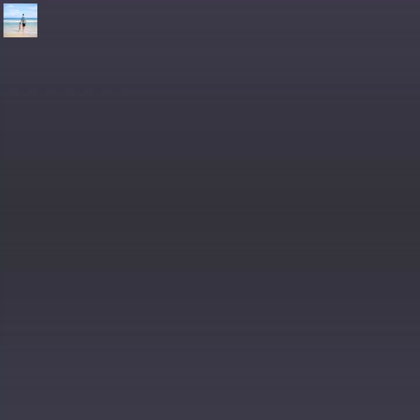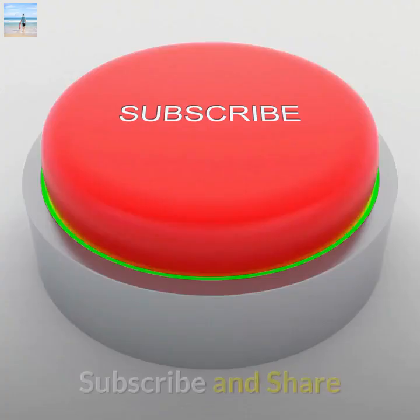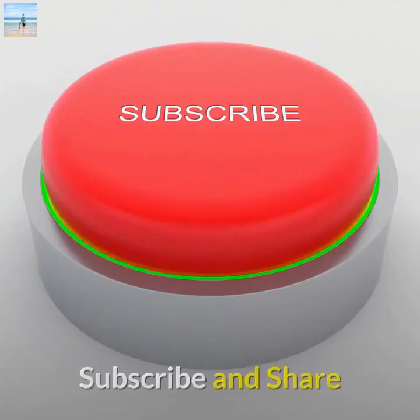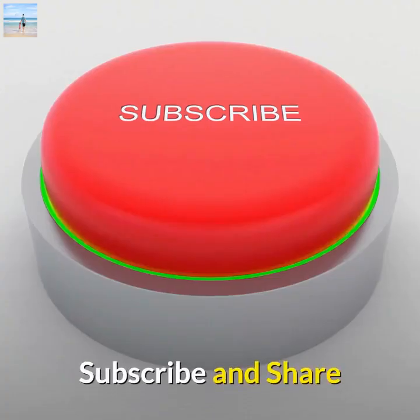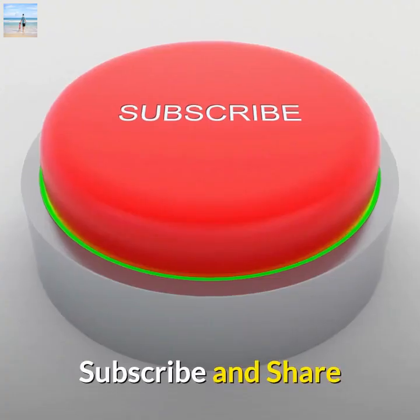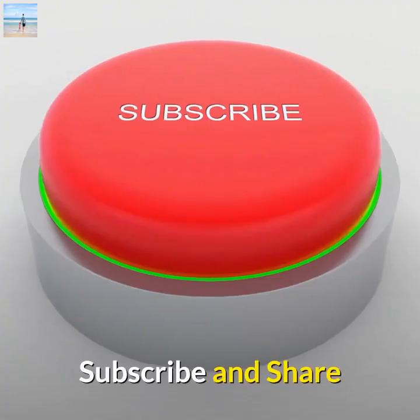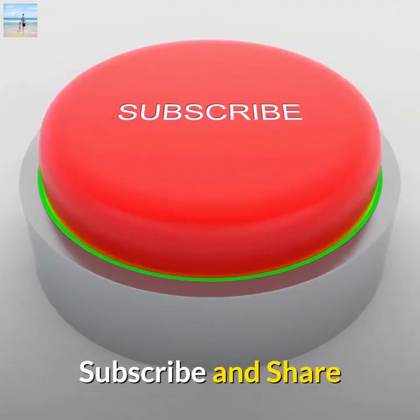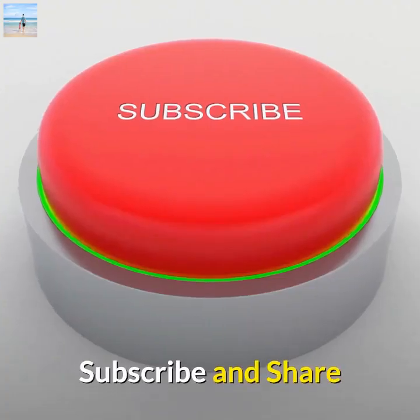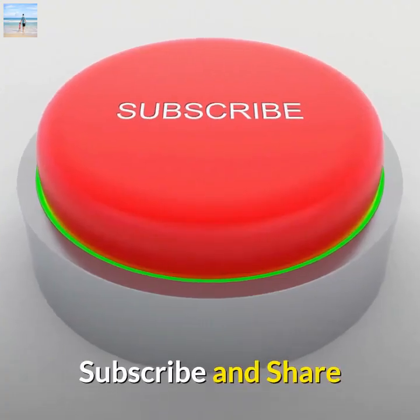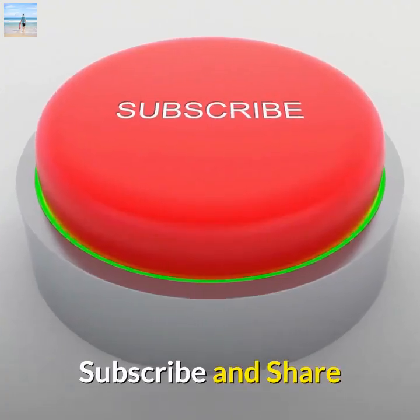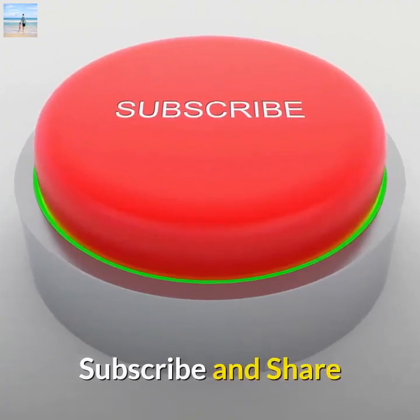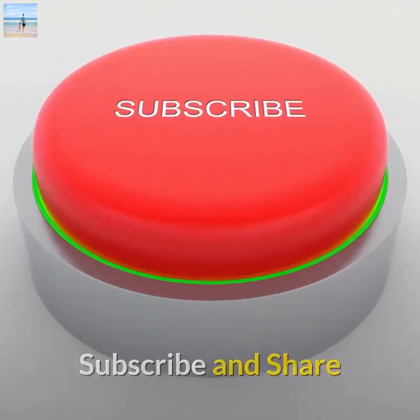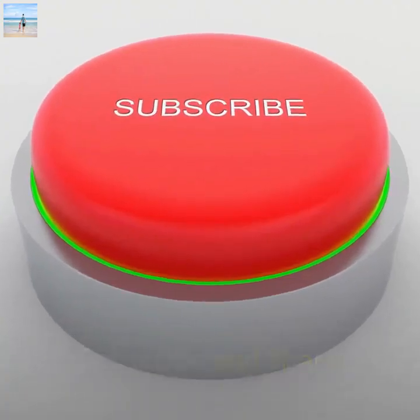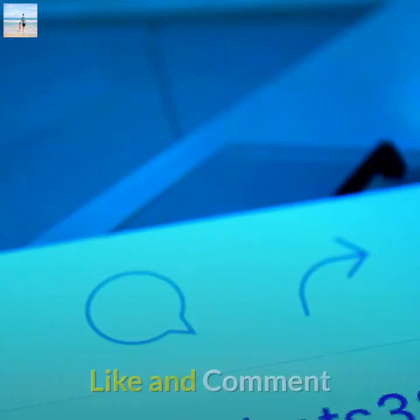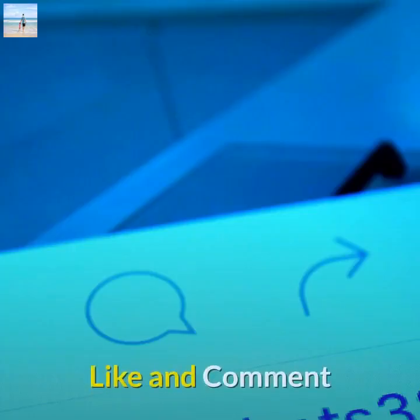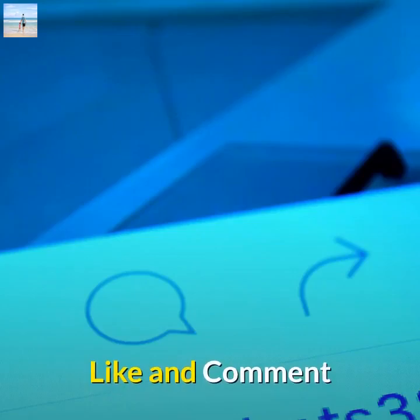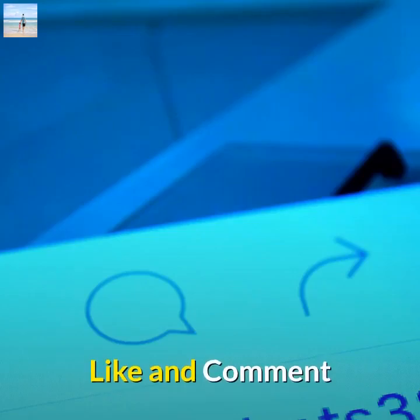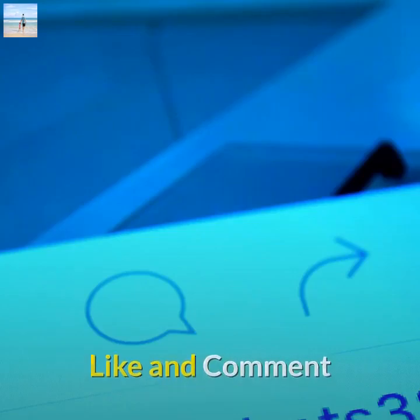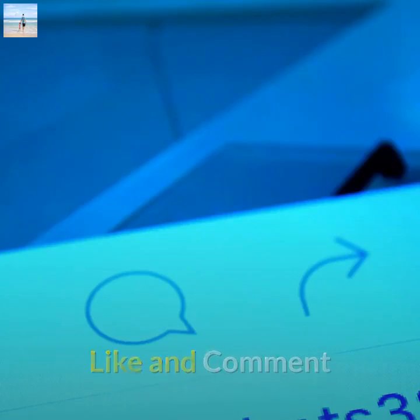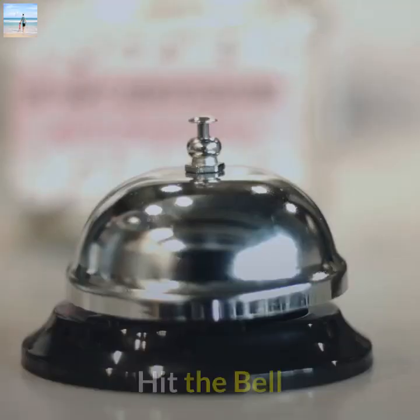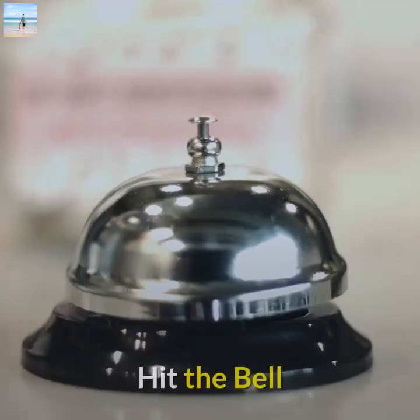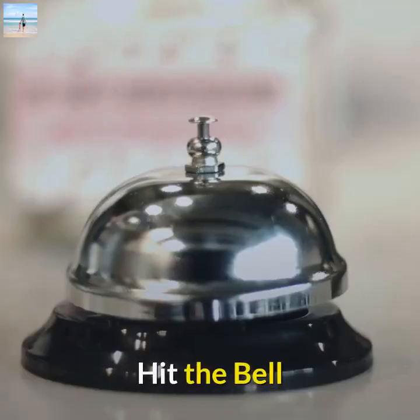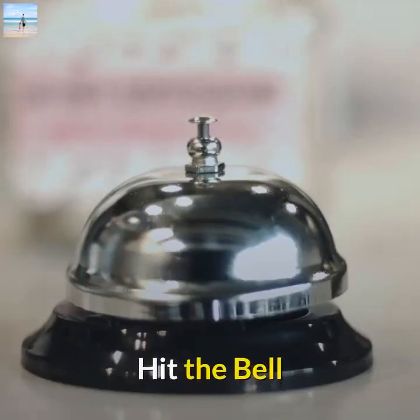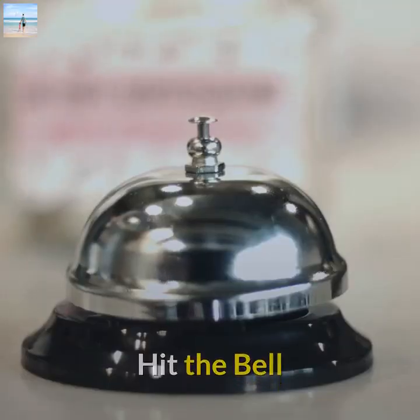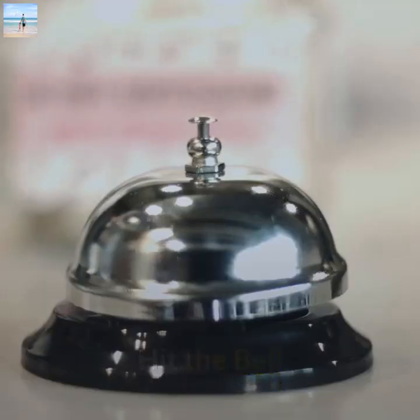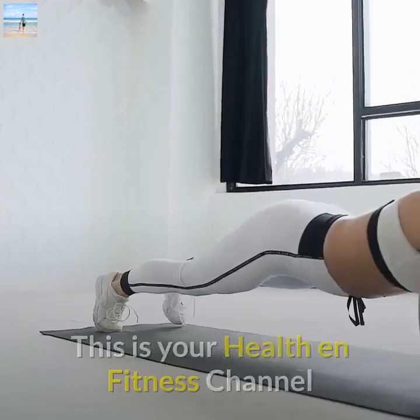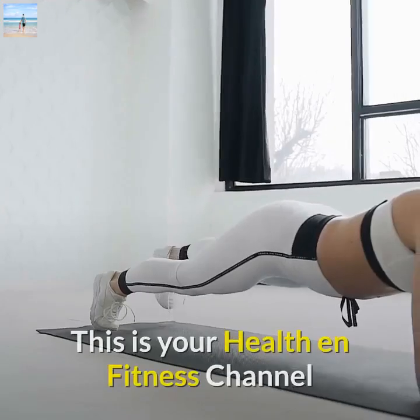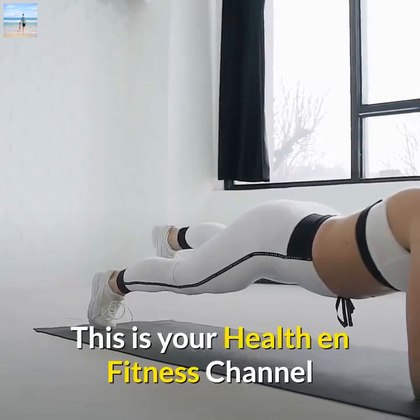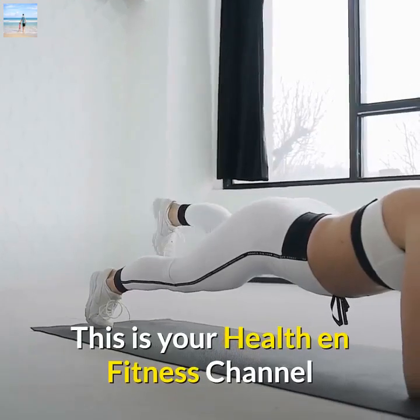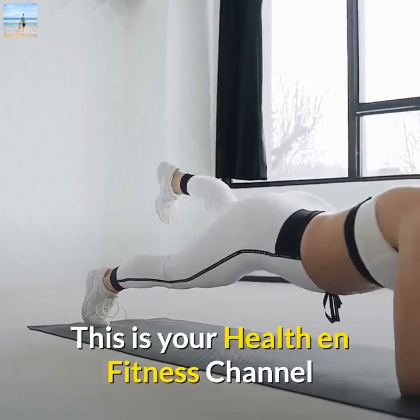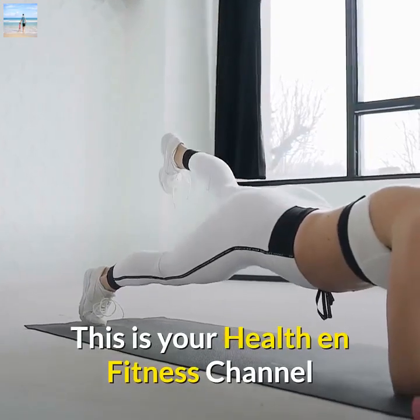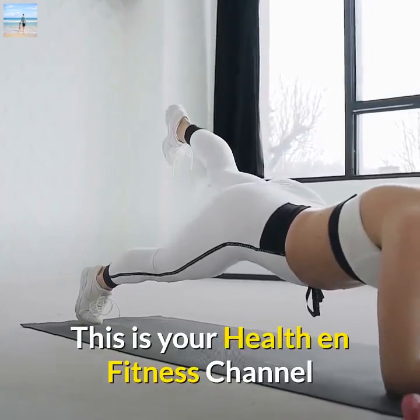Subscribe and share. Like and comment, hit the bell — this is your health and fitness channel.